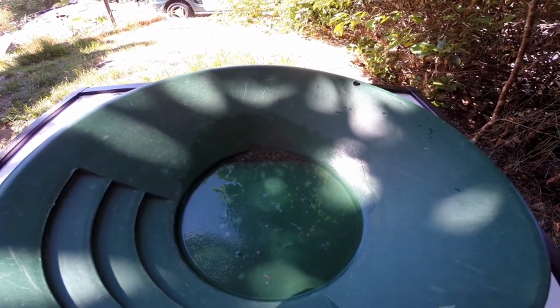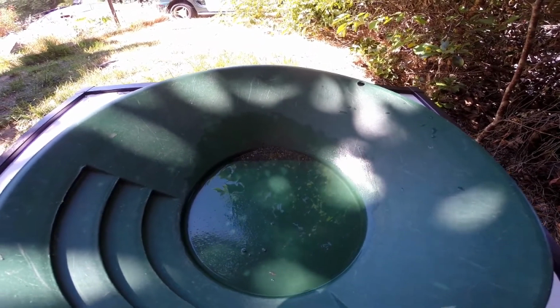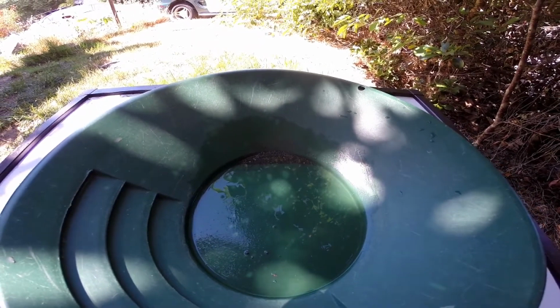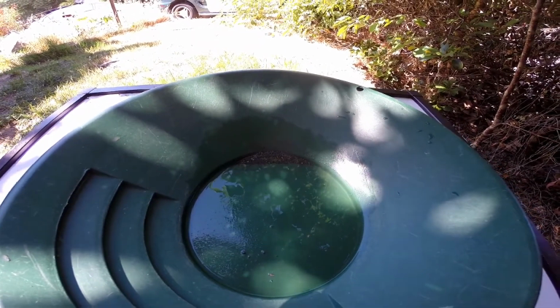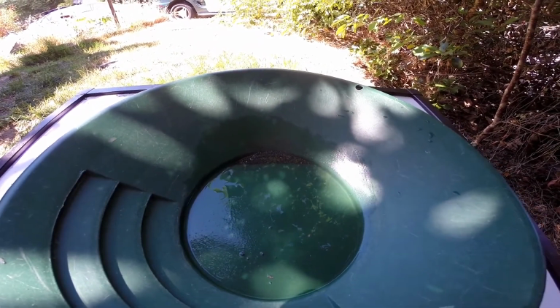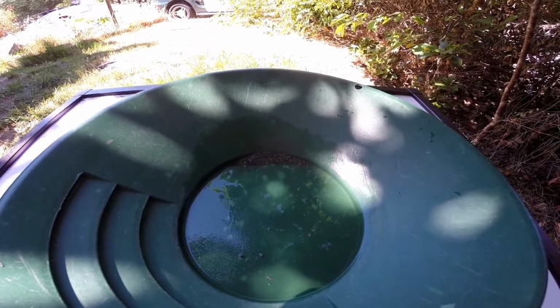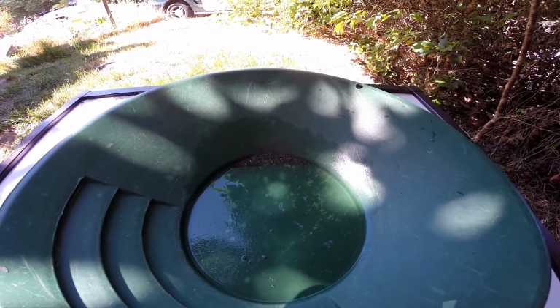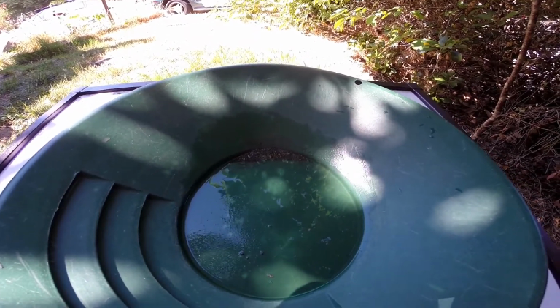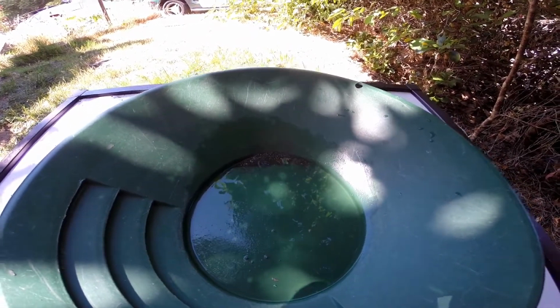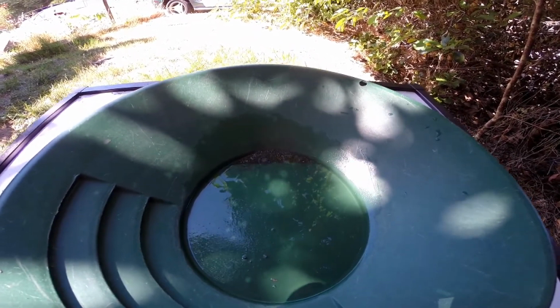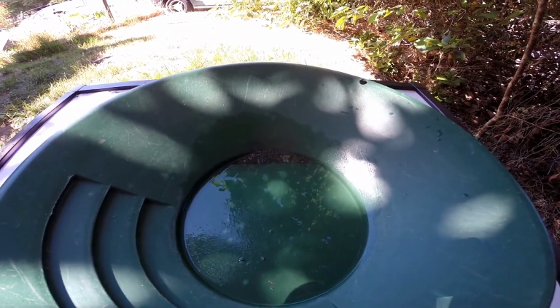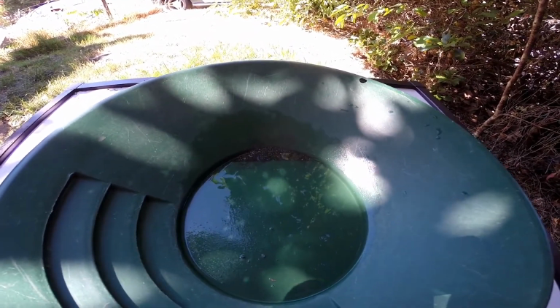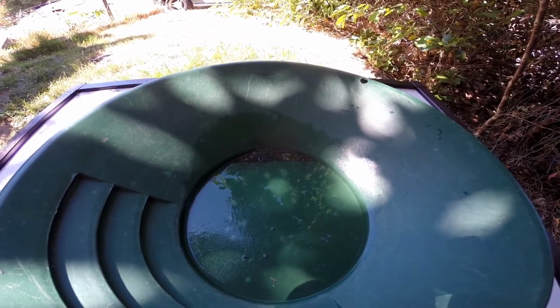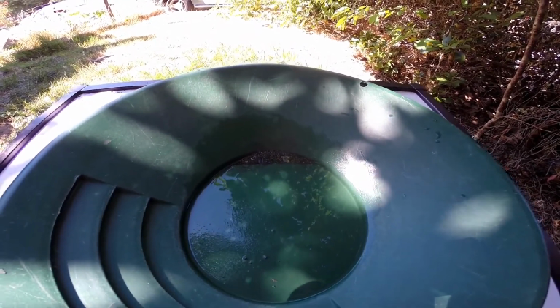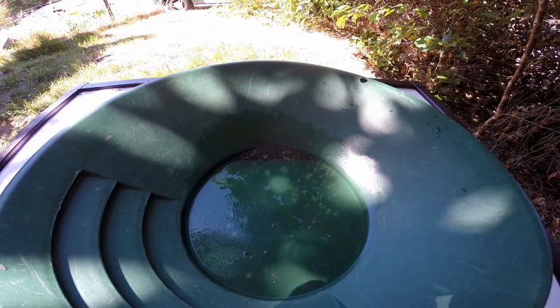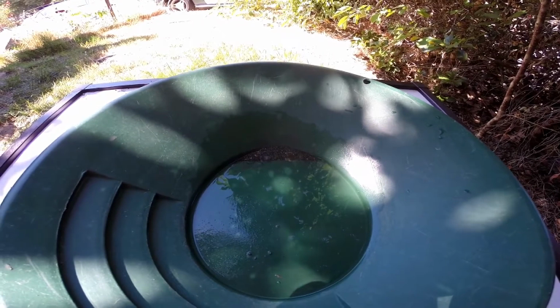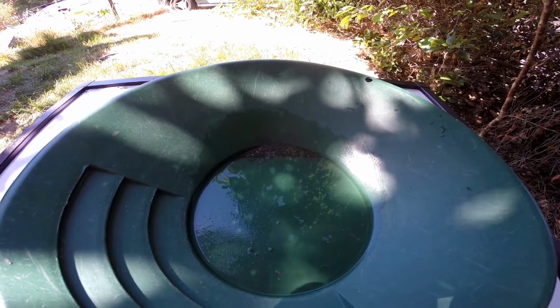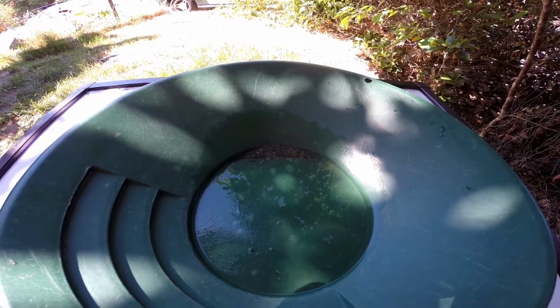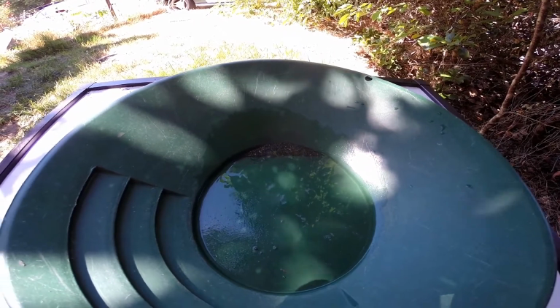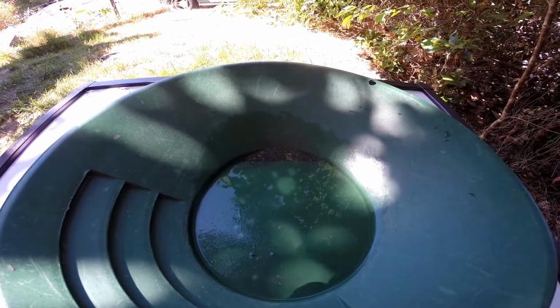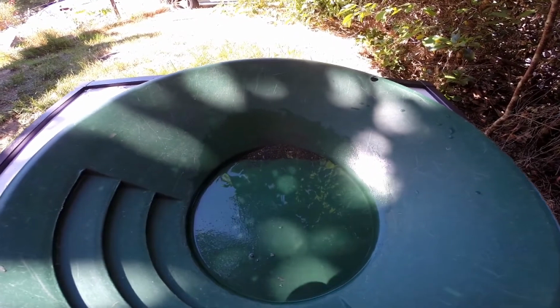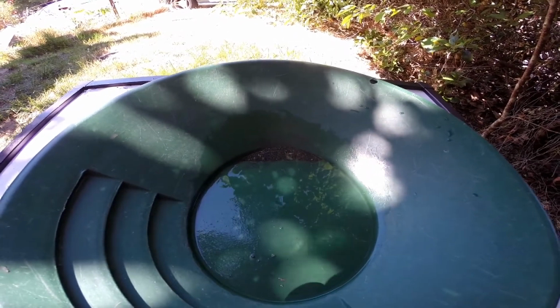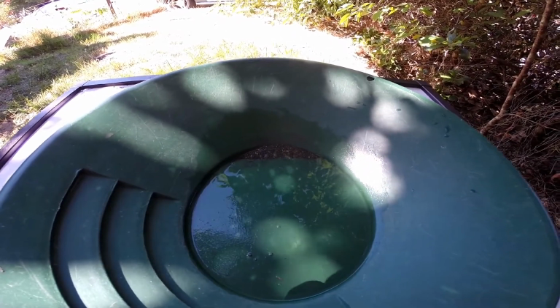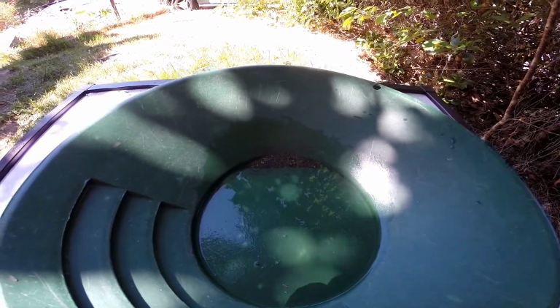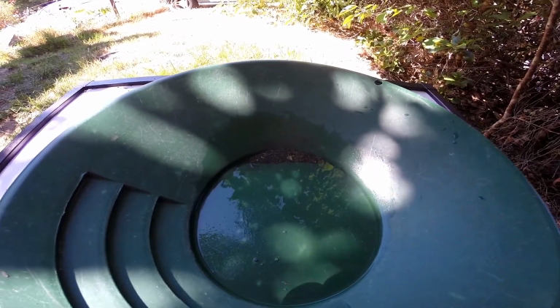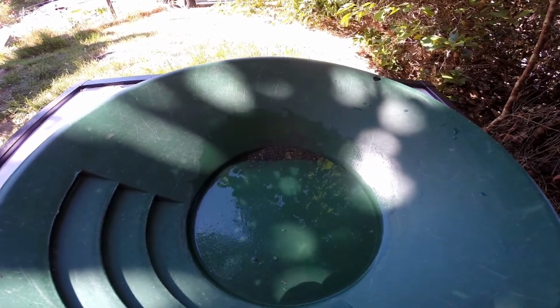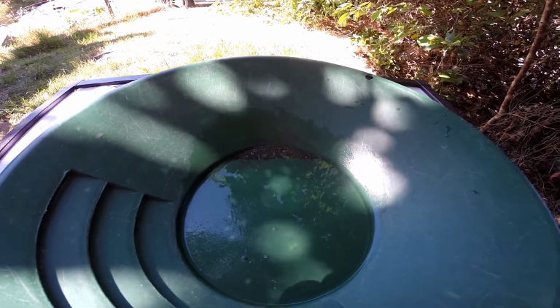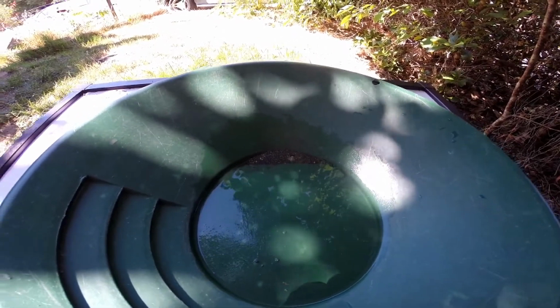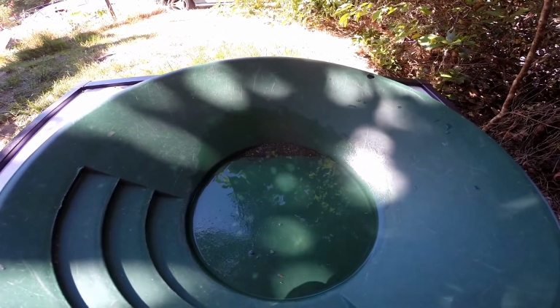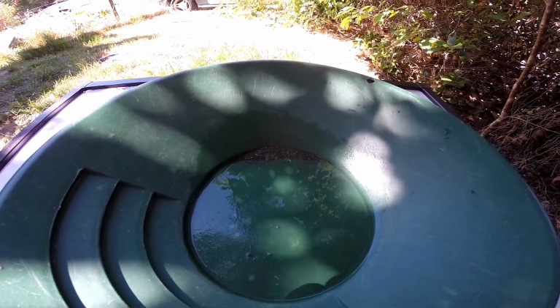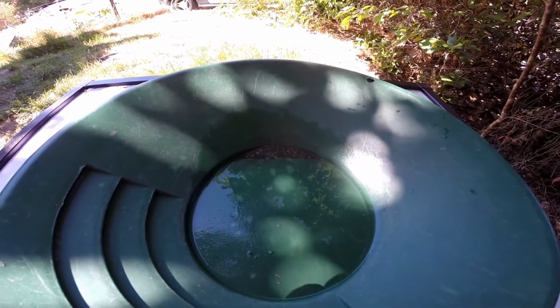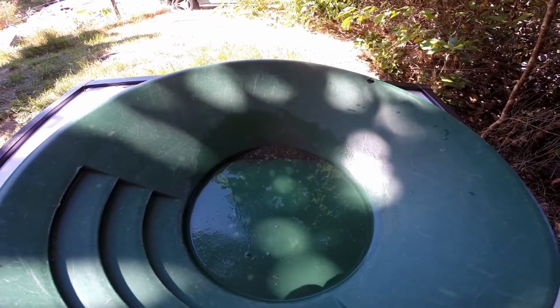We spent about four and a half, five hours working to find this — or I did anyways. They were swimming and enjoying themselves.